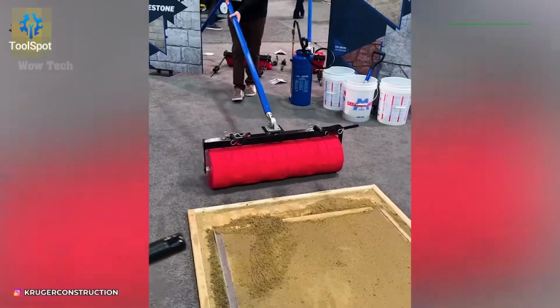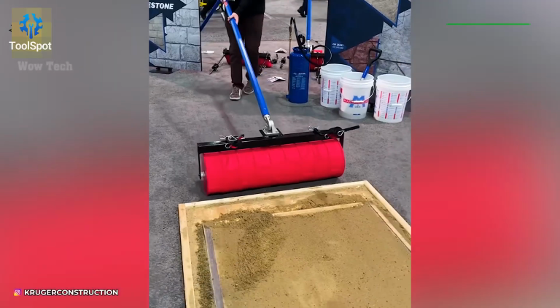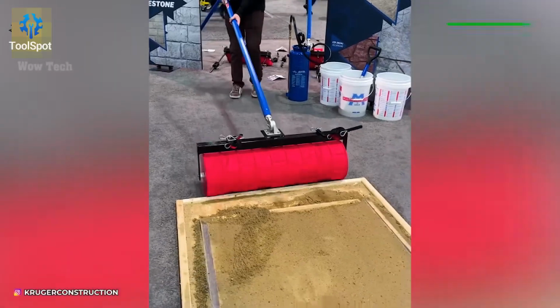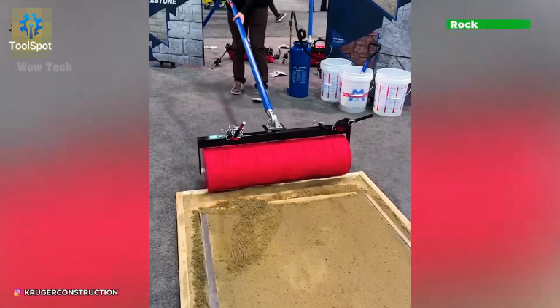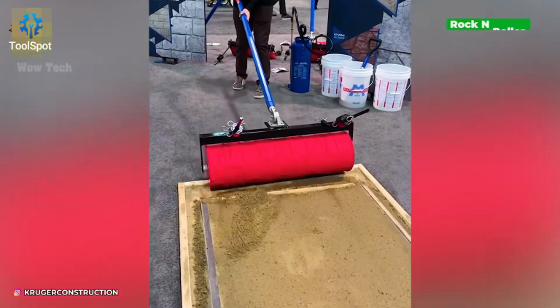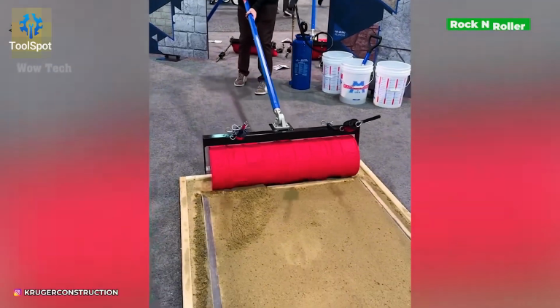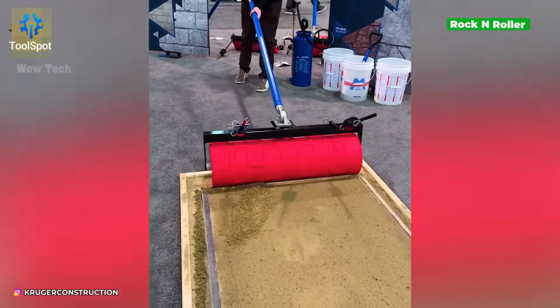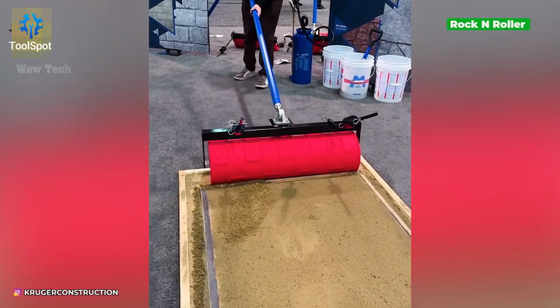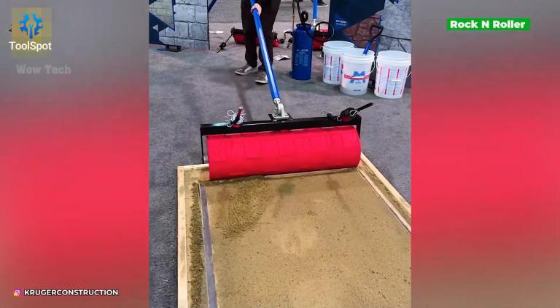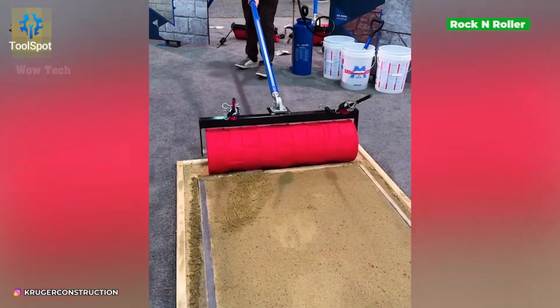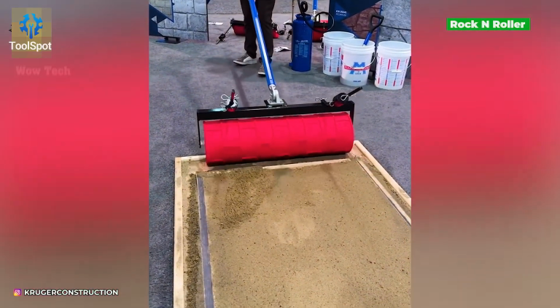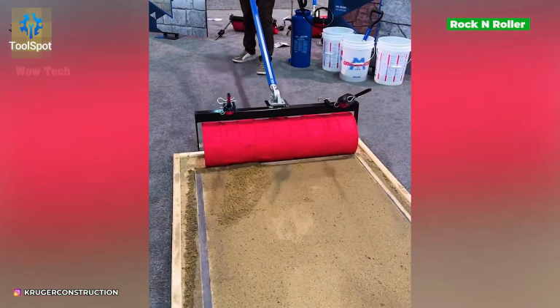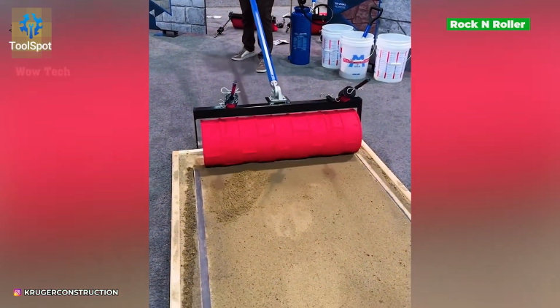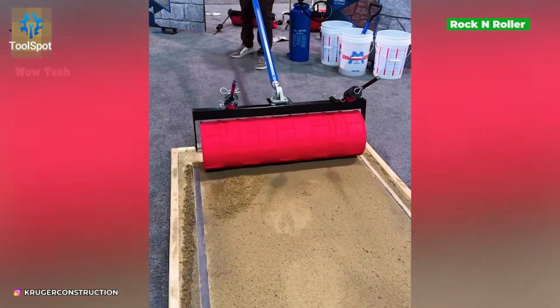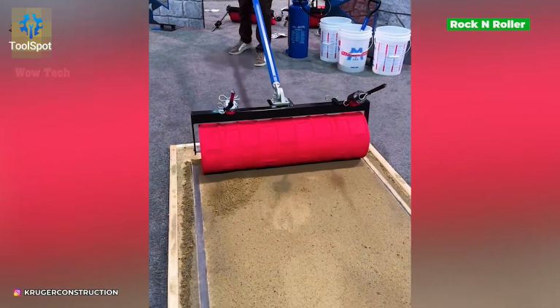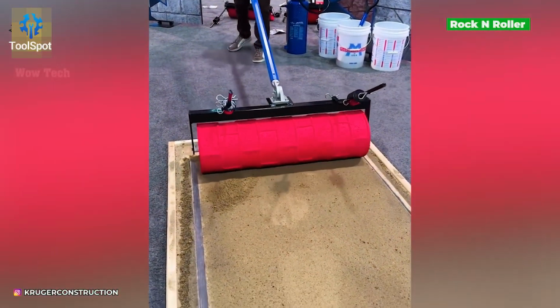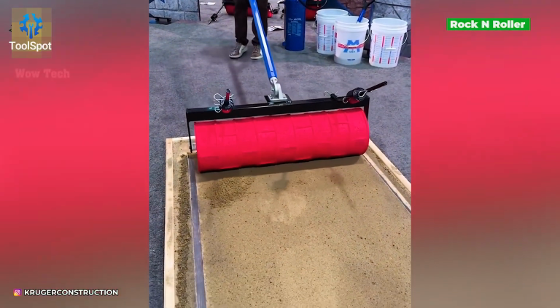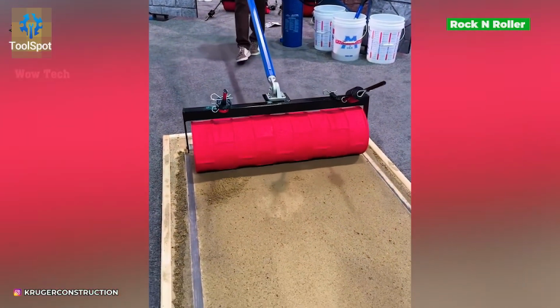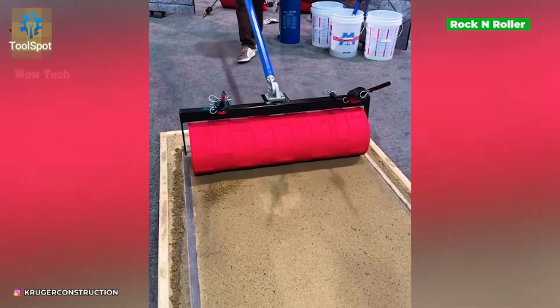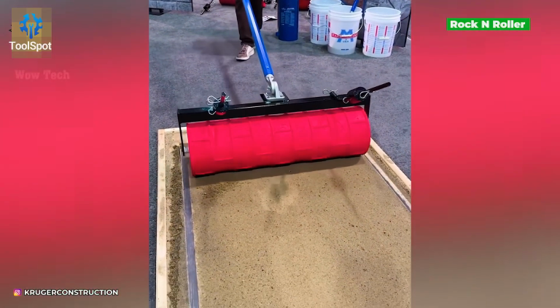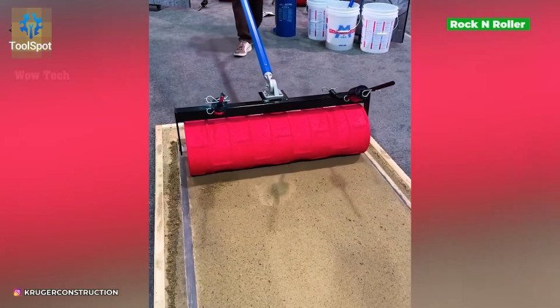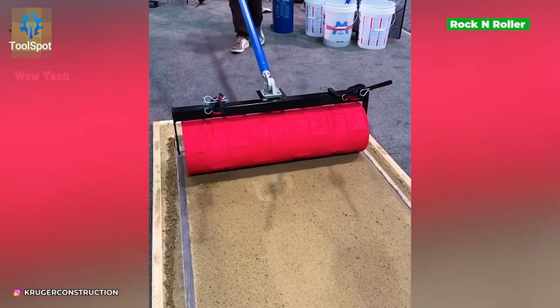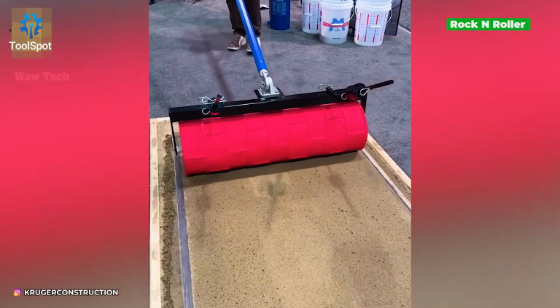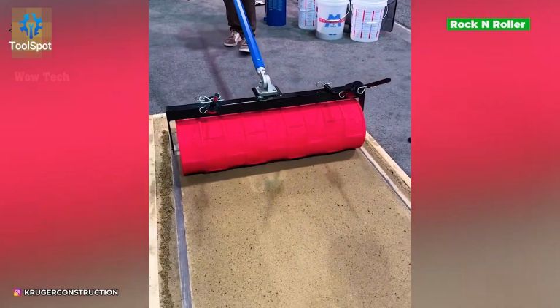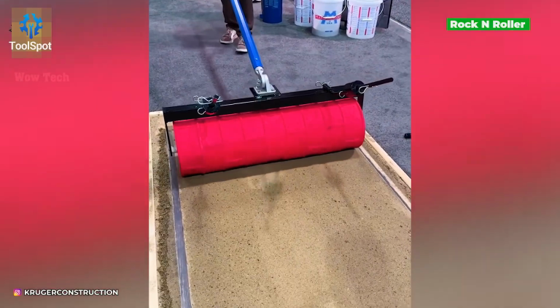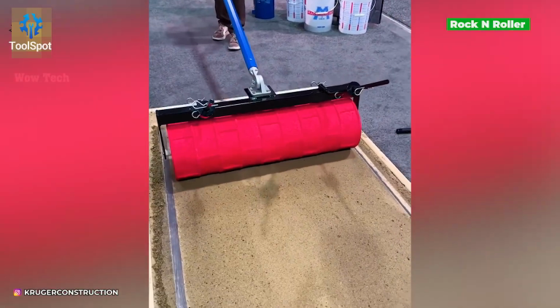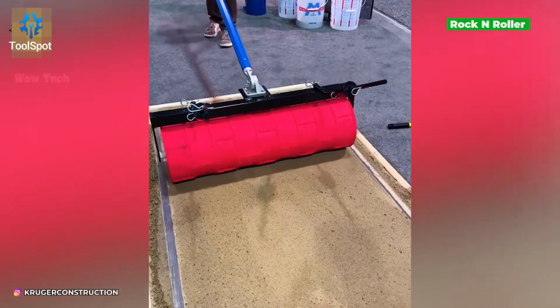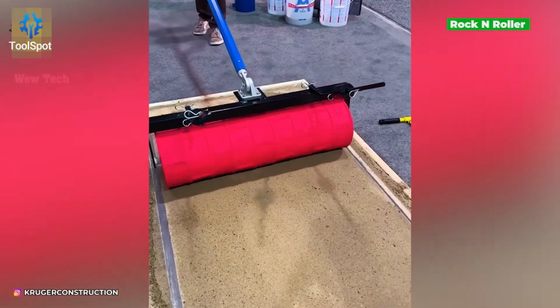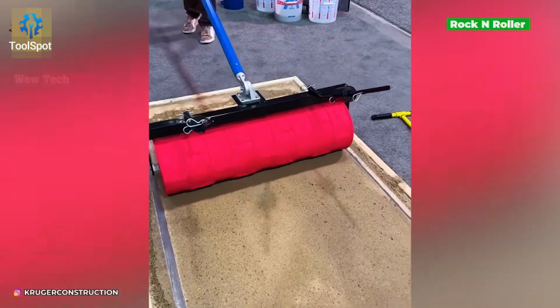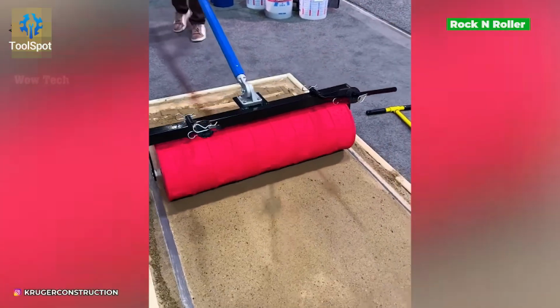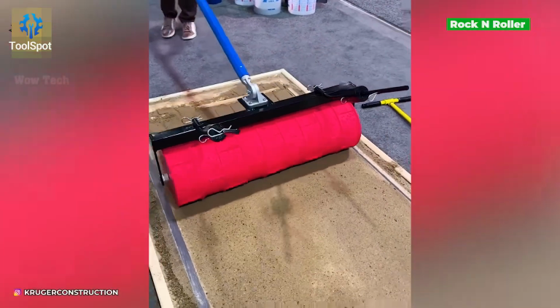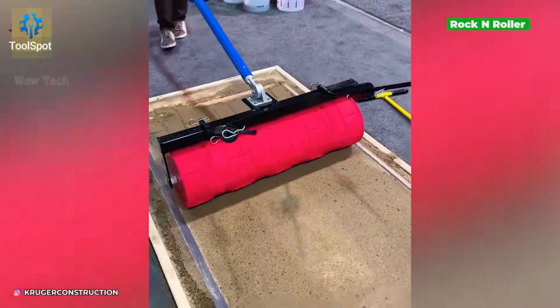Want to decorate concrete effortlessly? Meet the rock and roller — rolling patterns made simple.